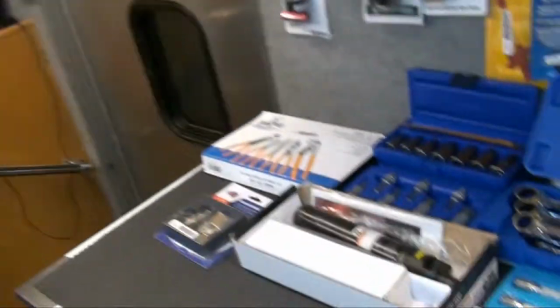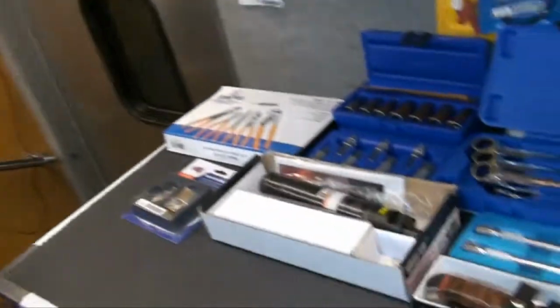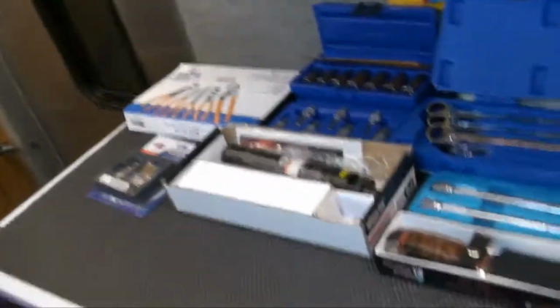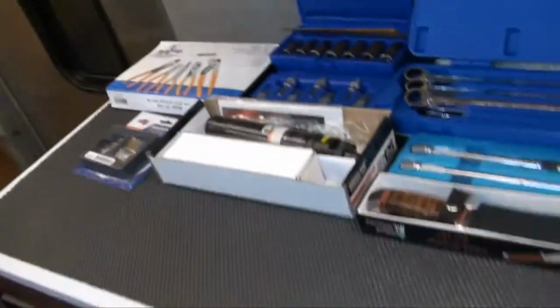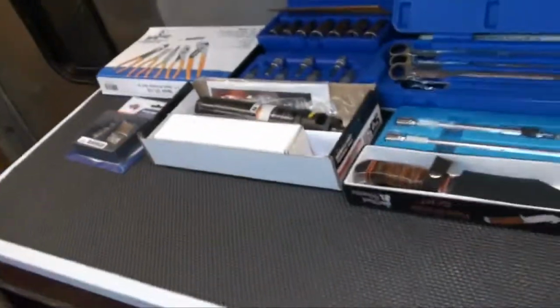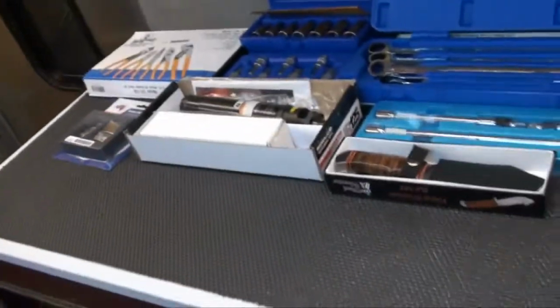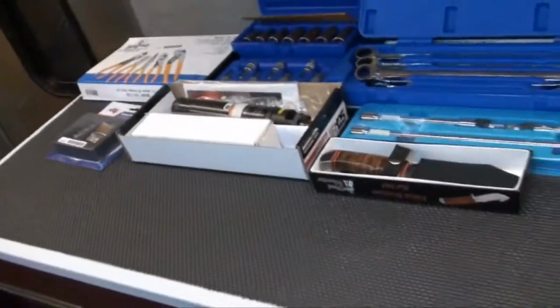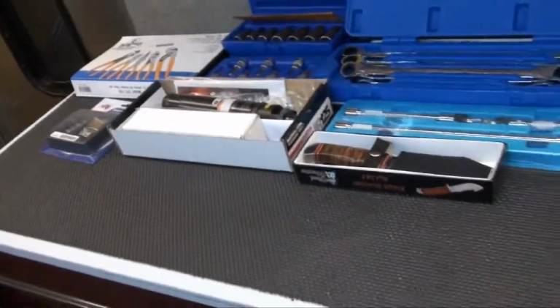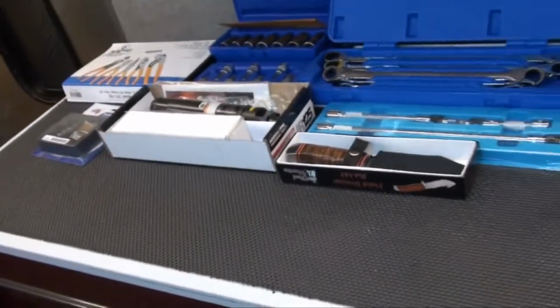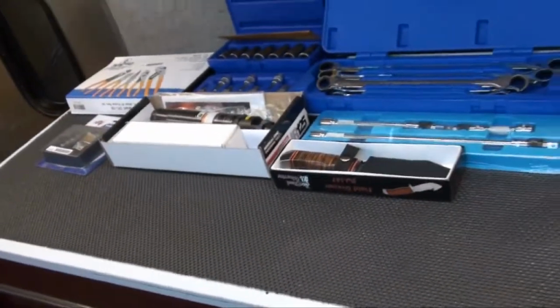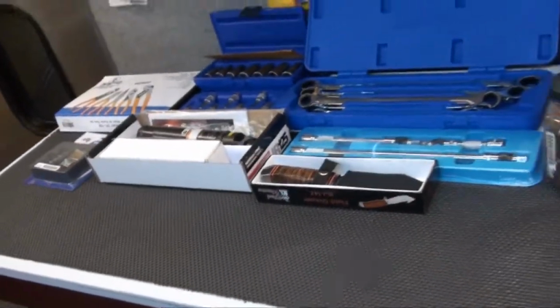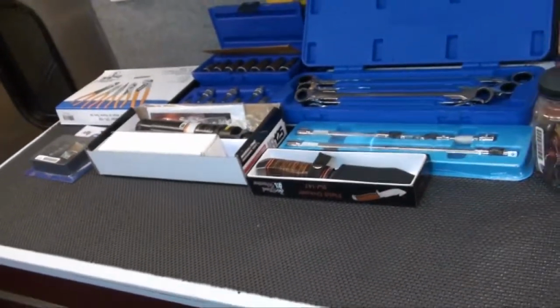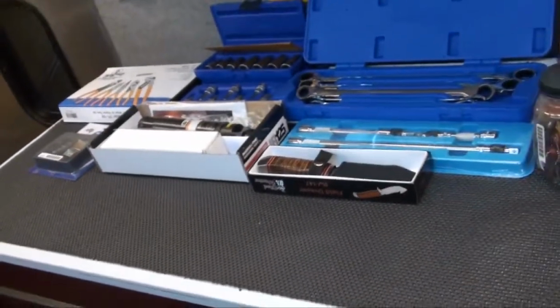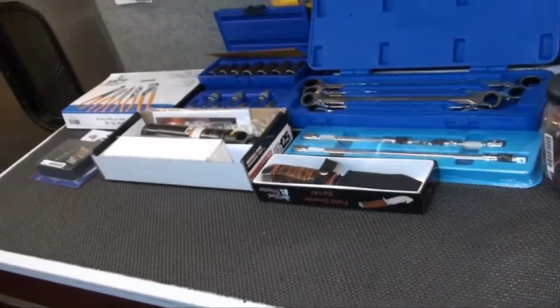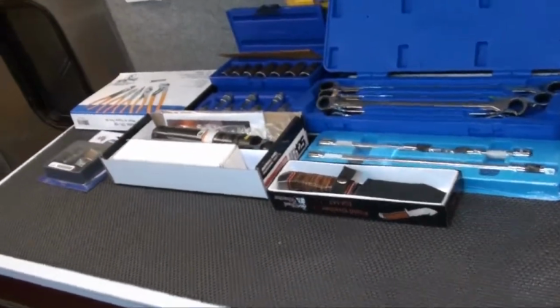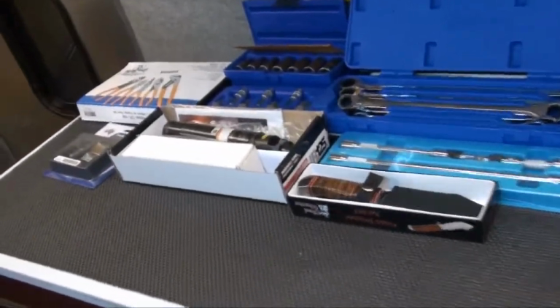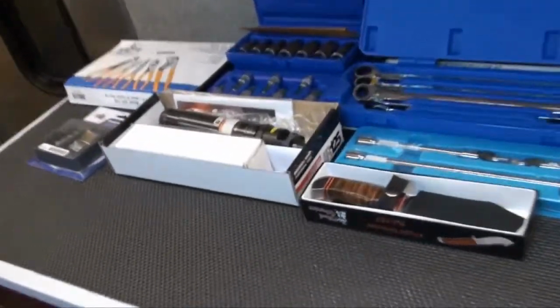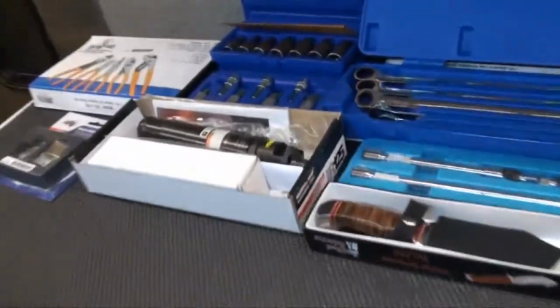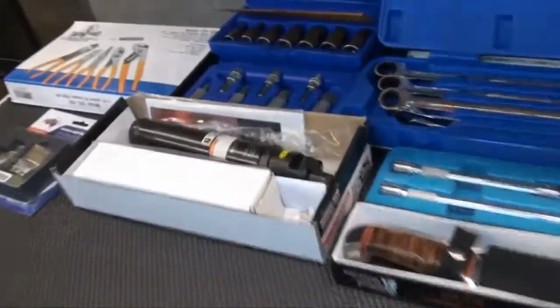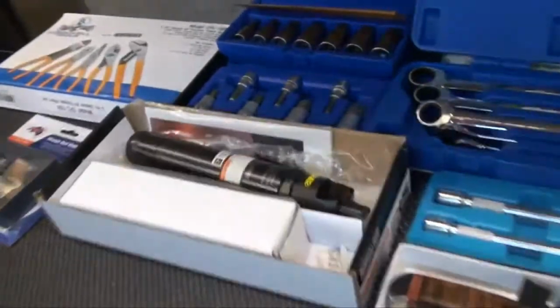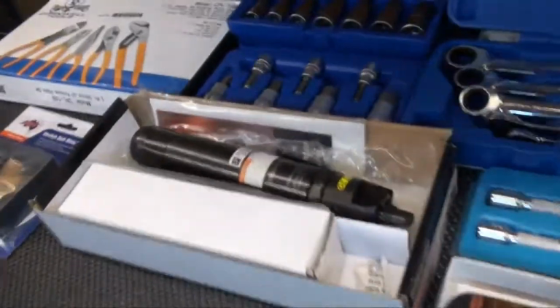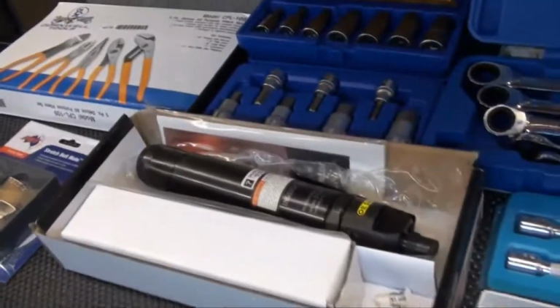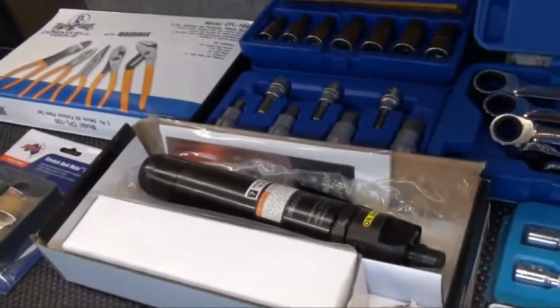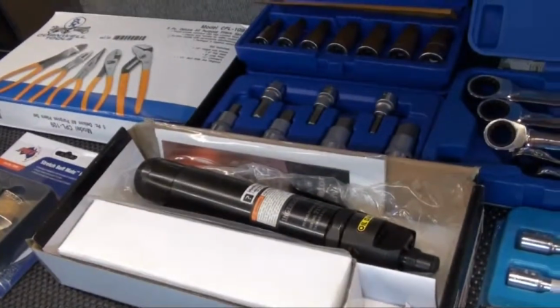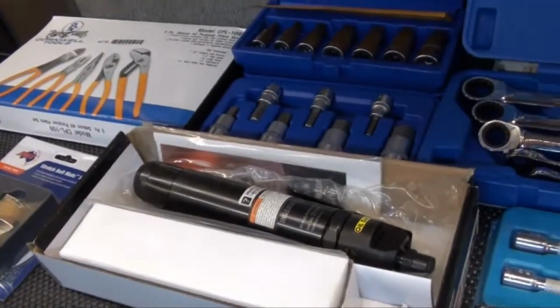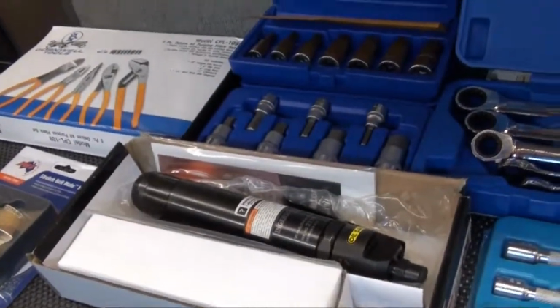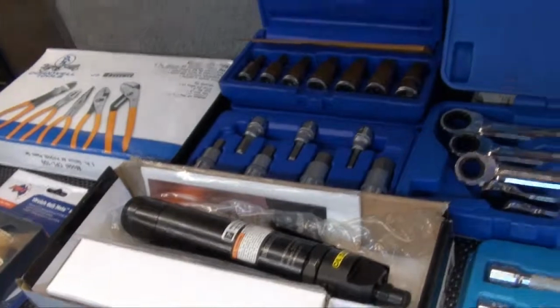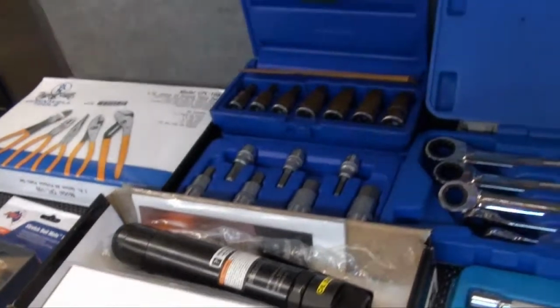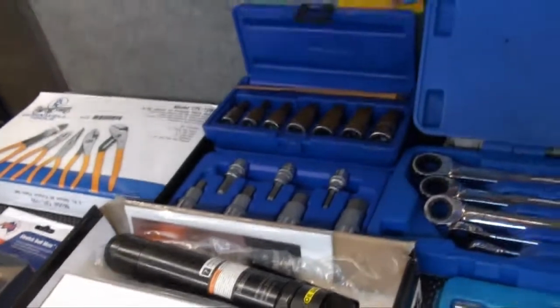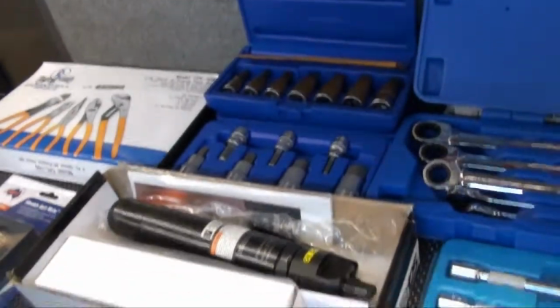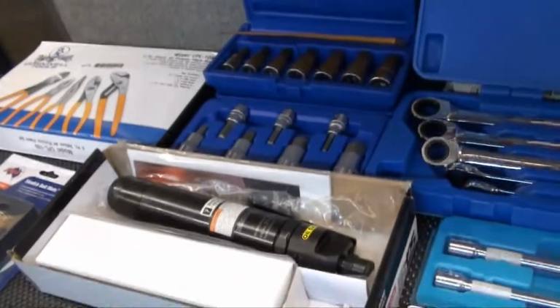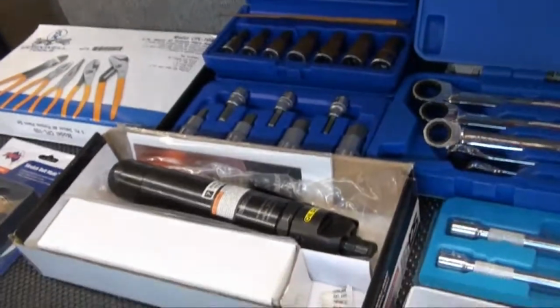Nice big Cornwell toolbox here. Yes, I do have a 58-inch Custom Series Cornwell toolbox.